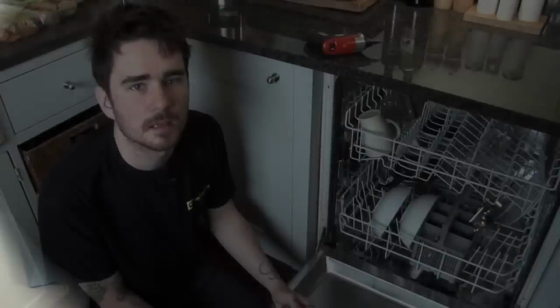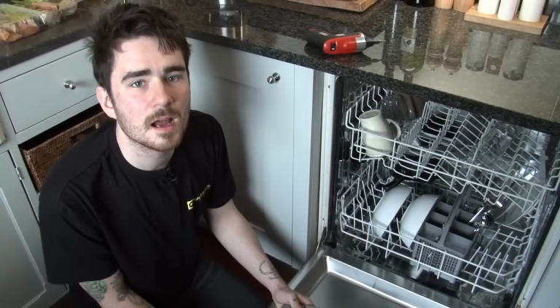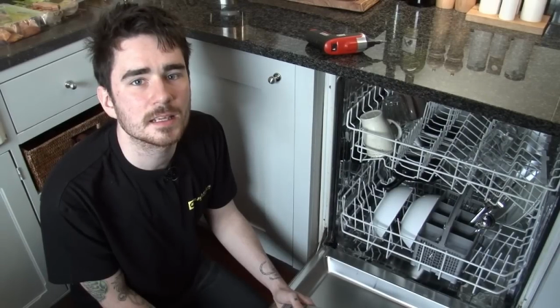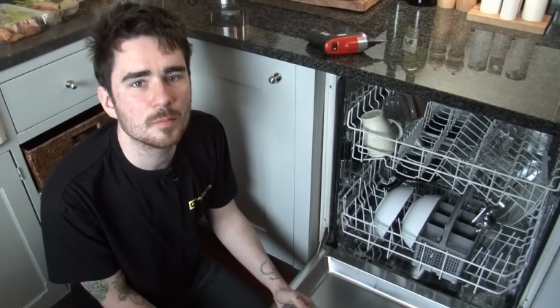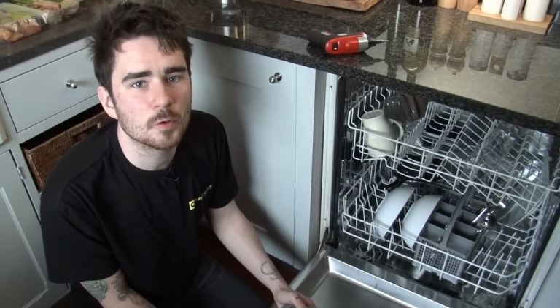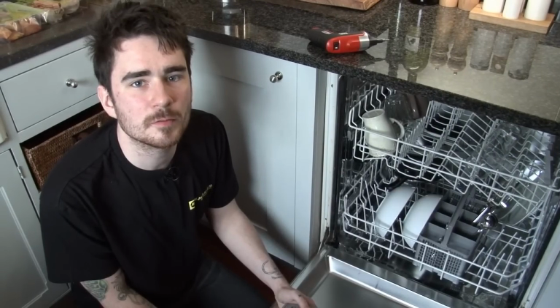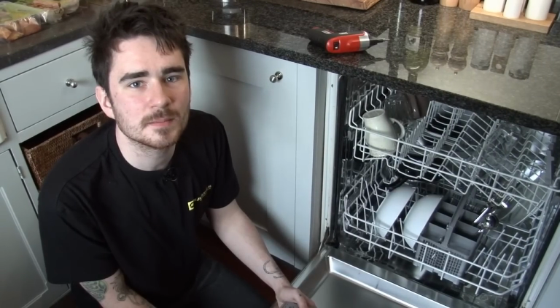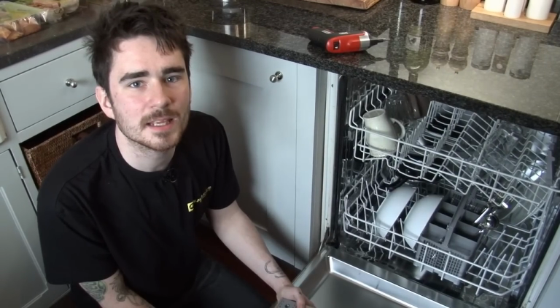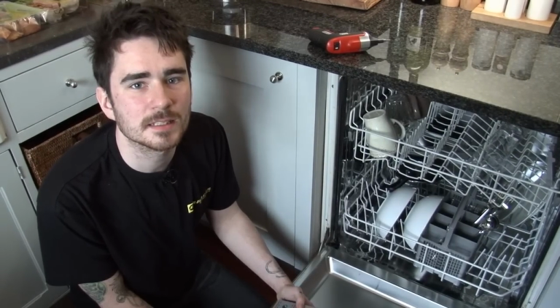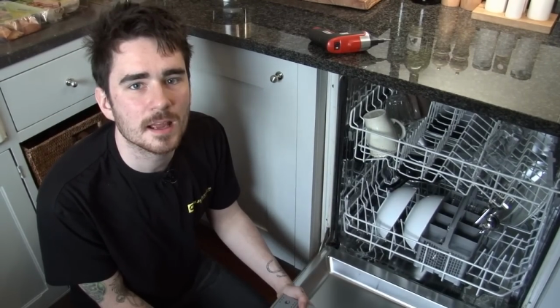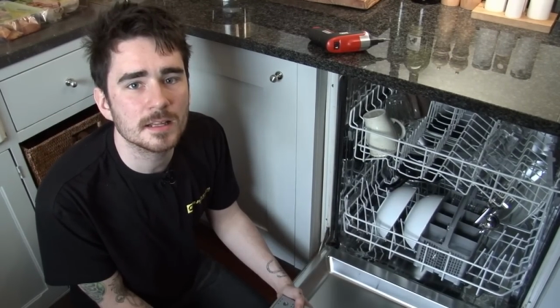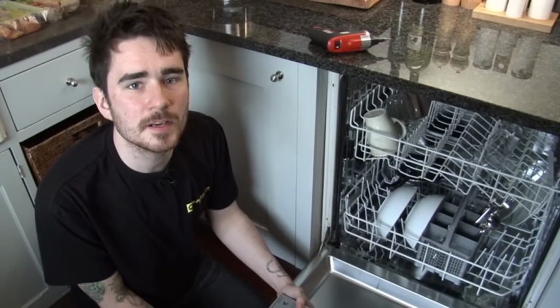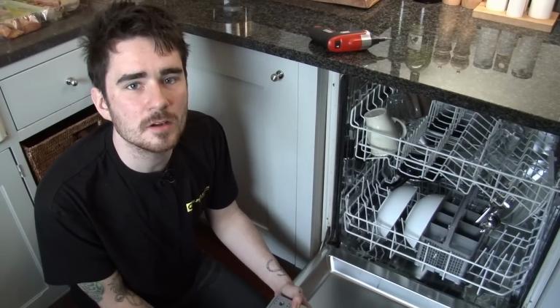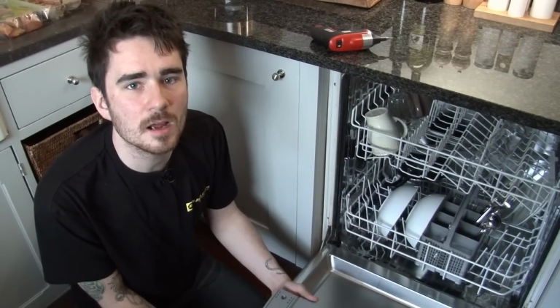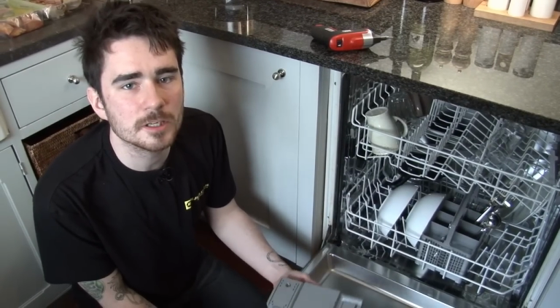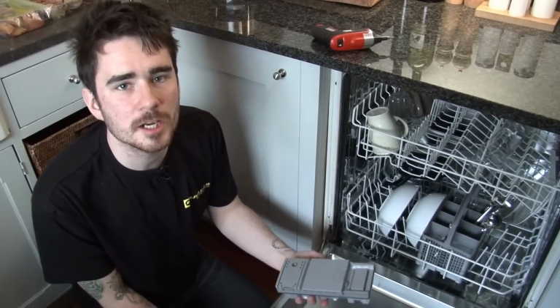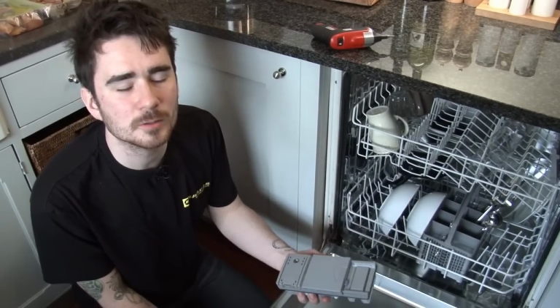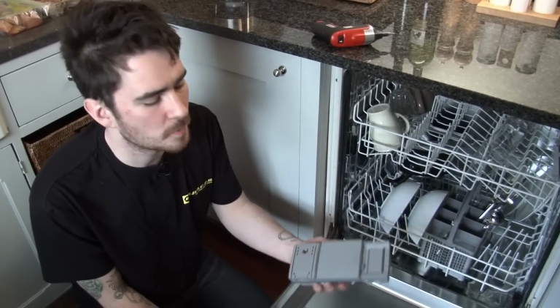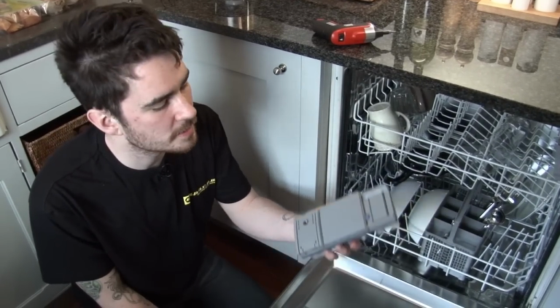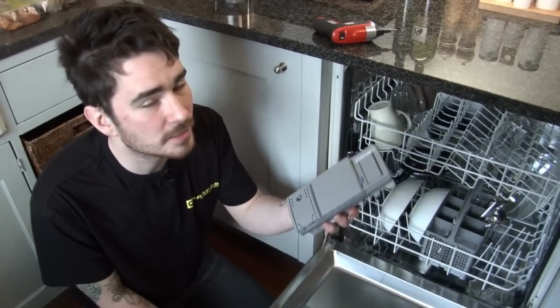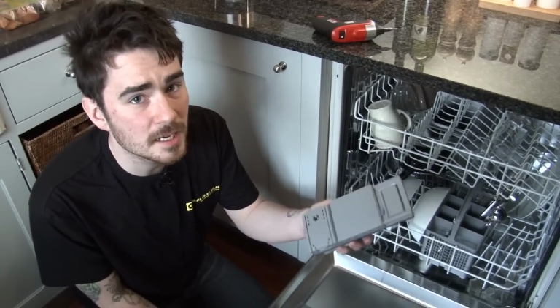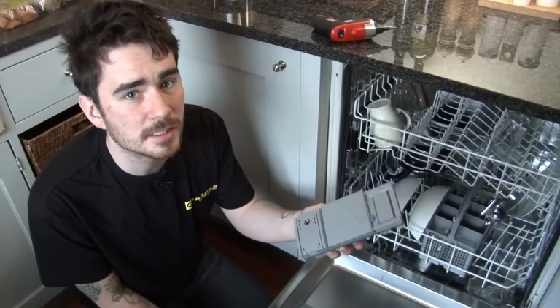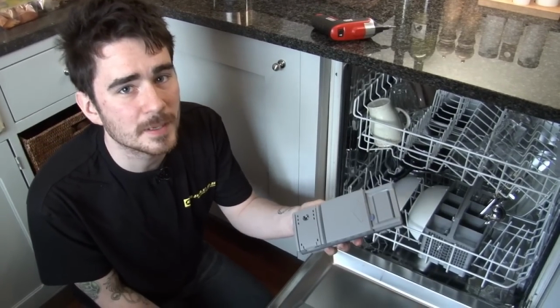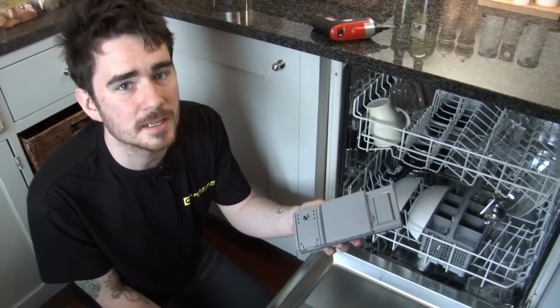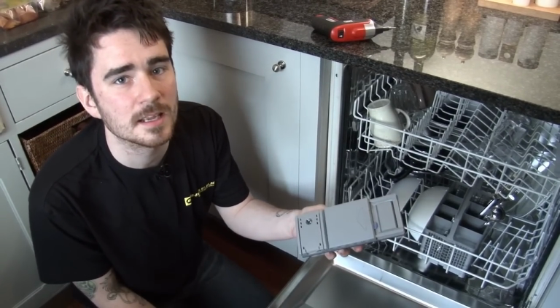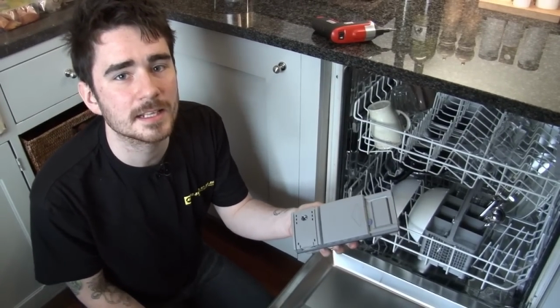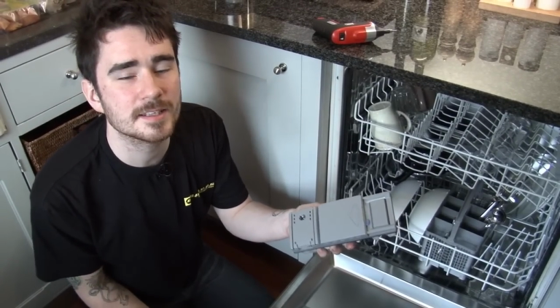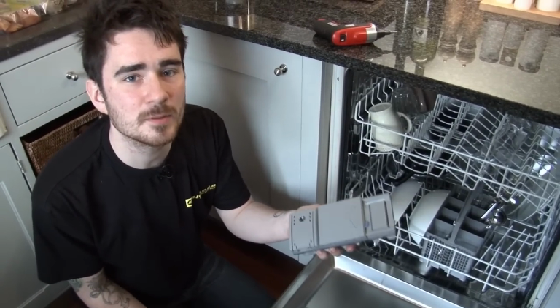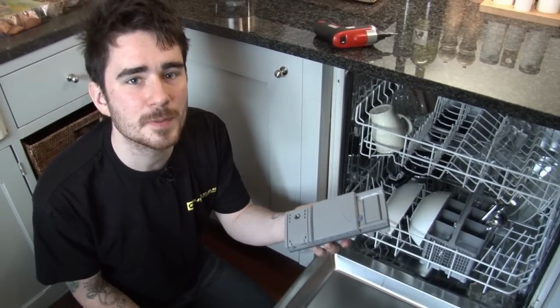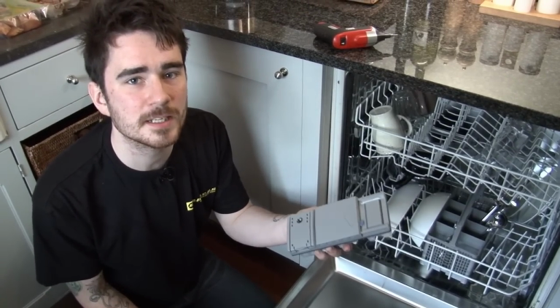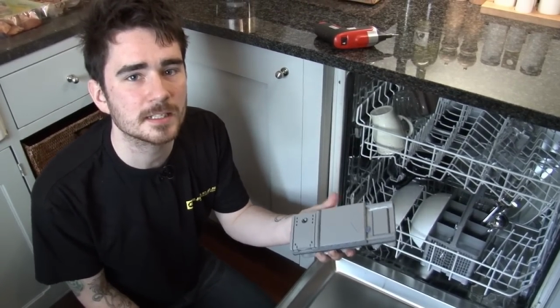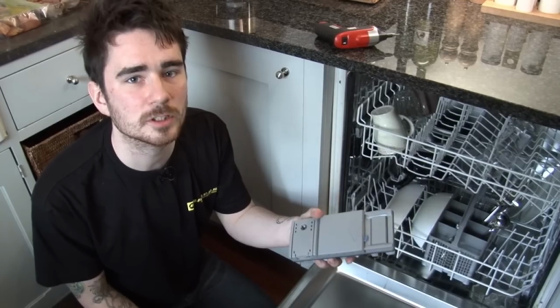Hi, I'm Rory from eSpares and in this video I'm going to show you how to replace the detergent dispenser in this Siemens built-in dishwasher.